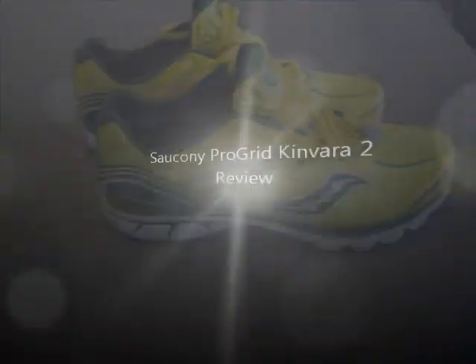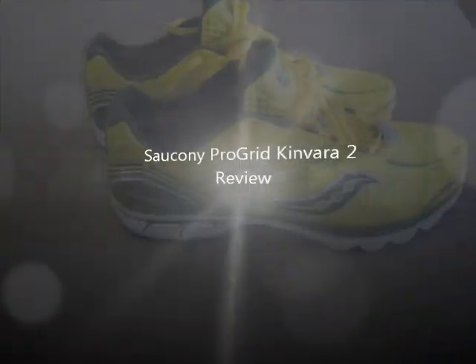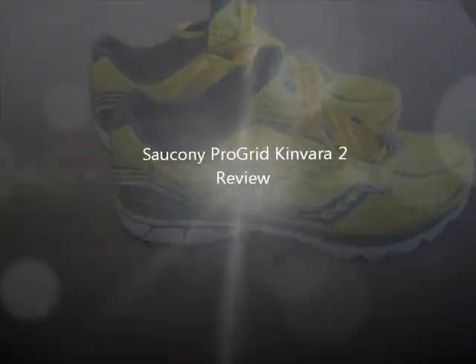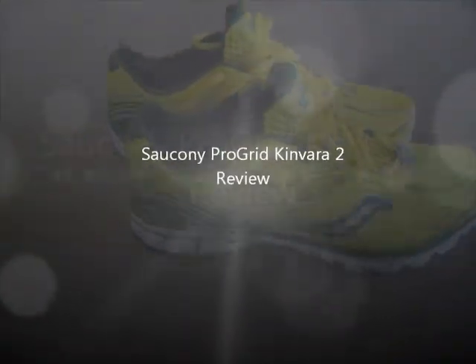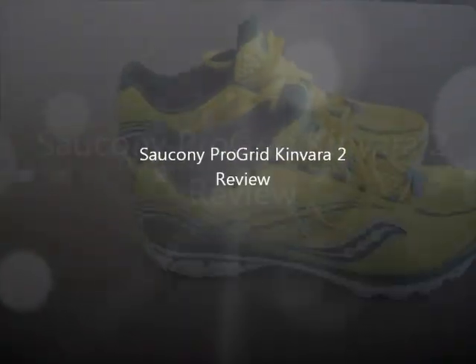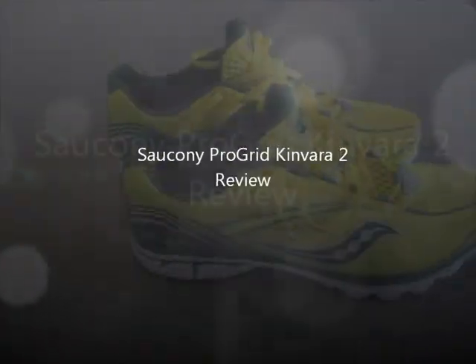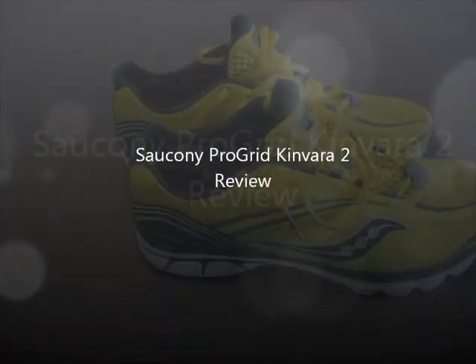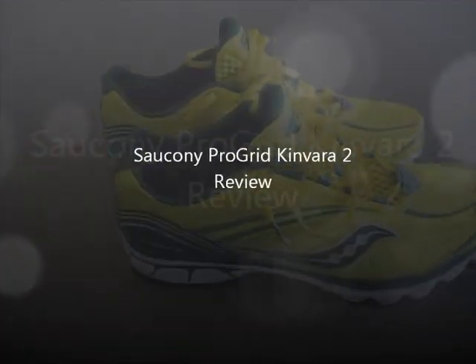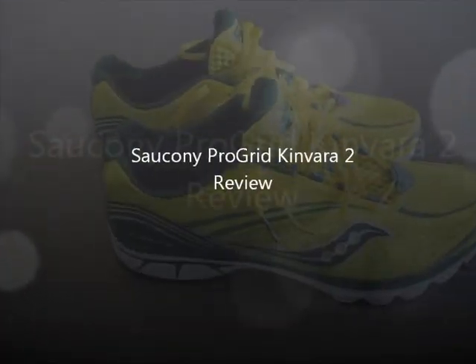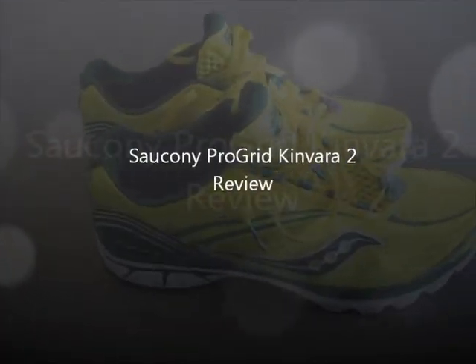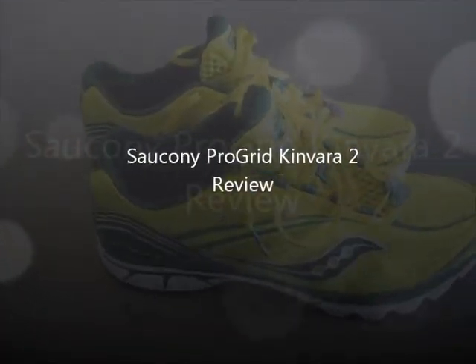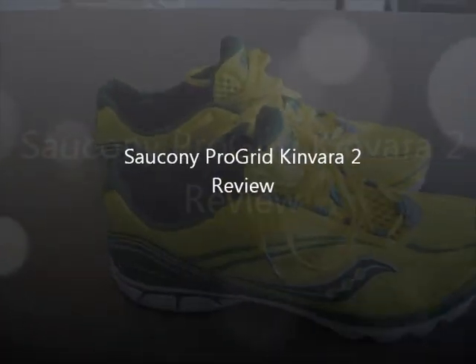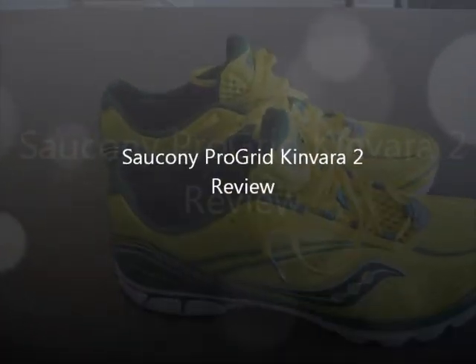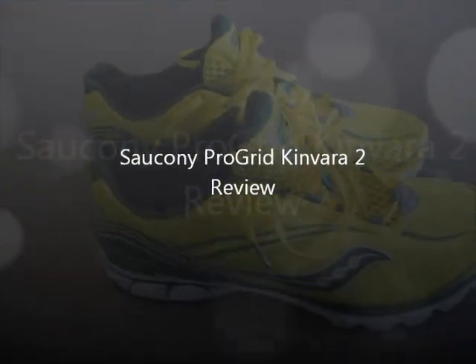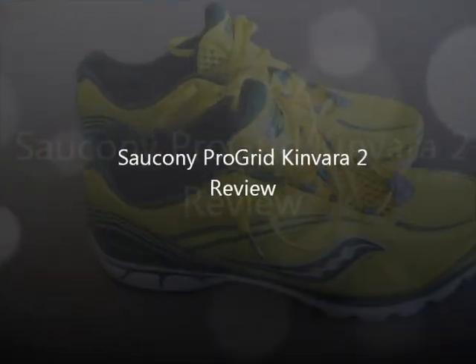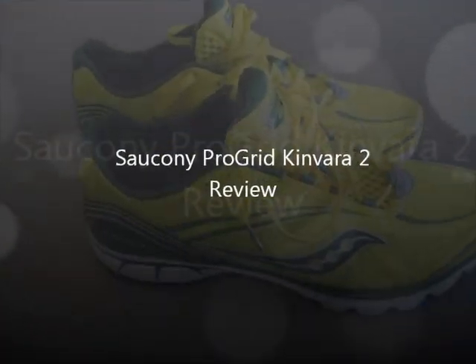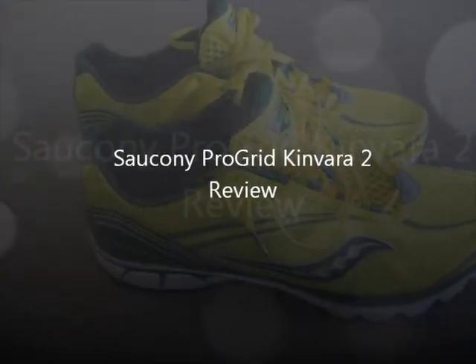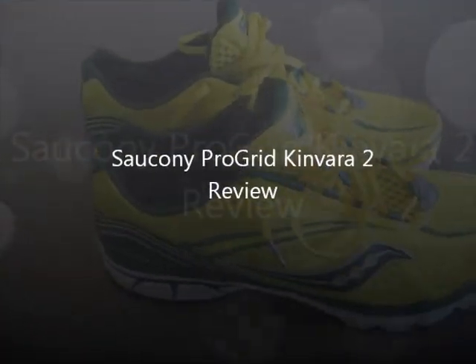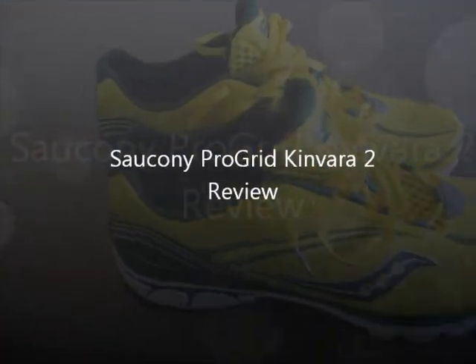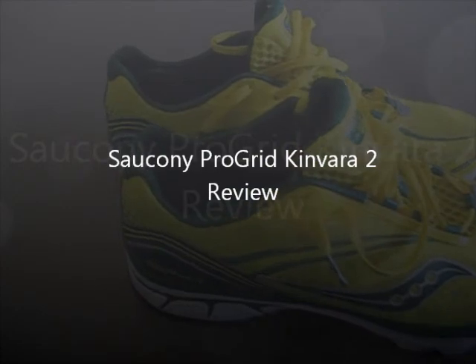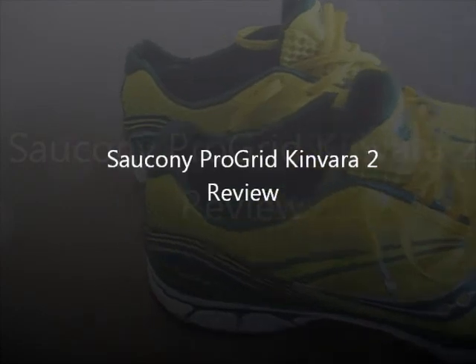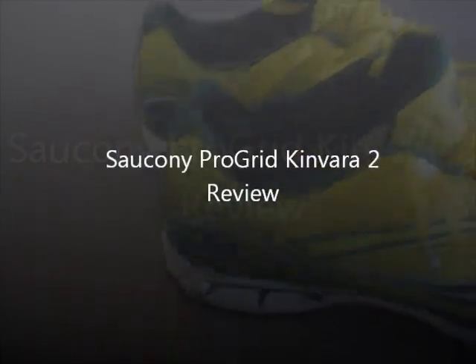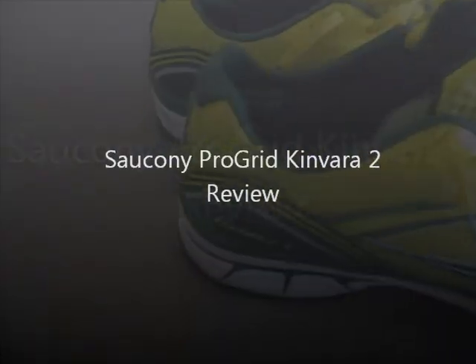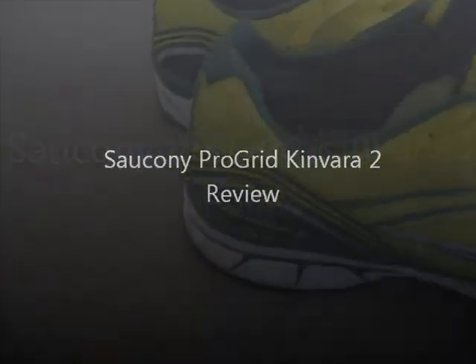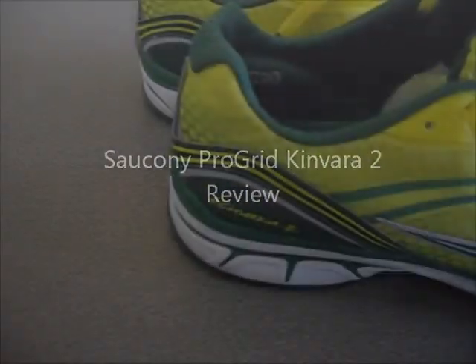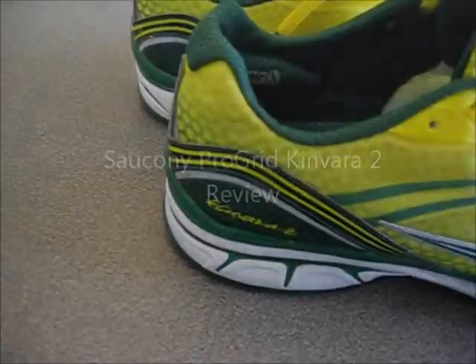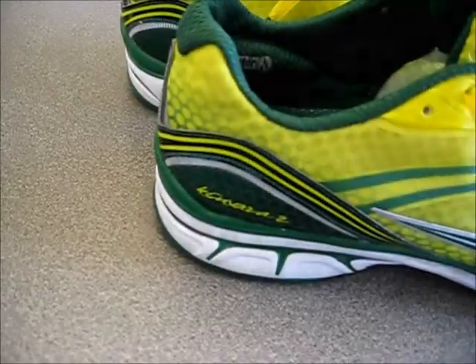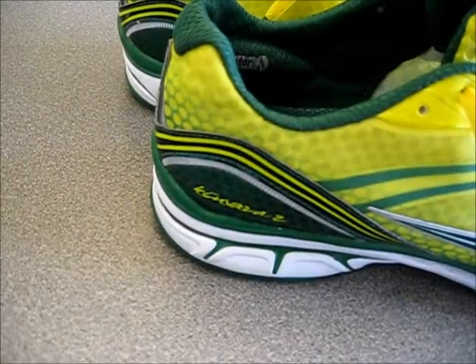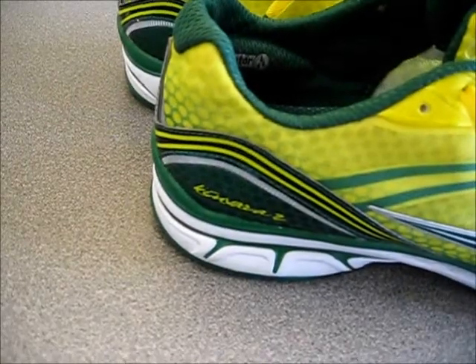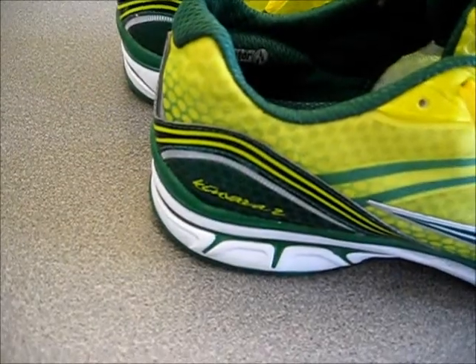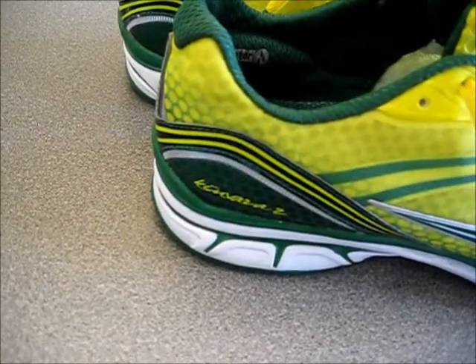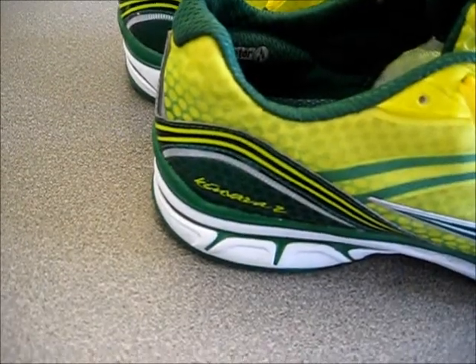Hello there, gang. Welcome to my video review of the Saucony ProGrid Kinvara 2.